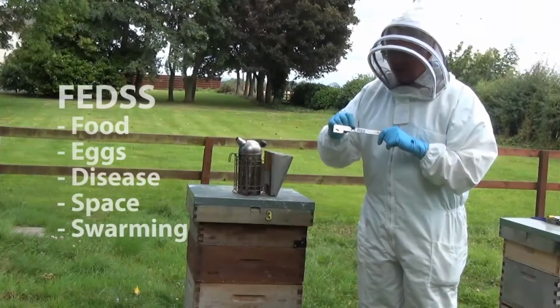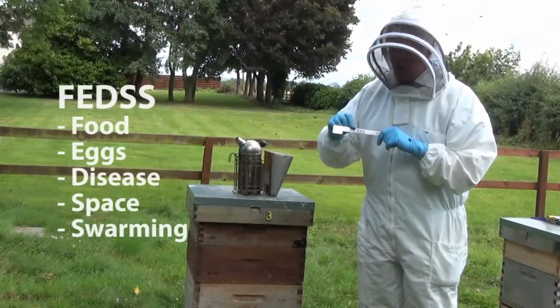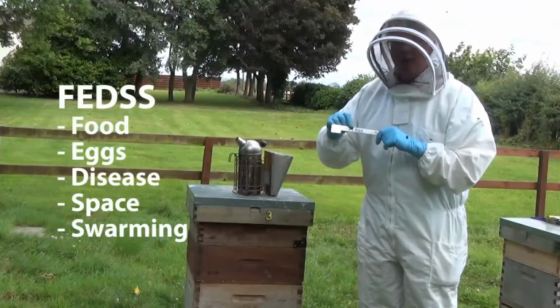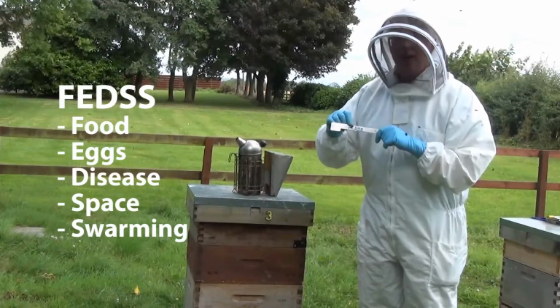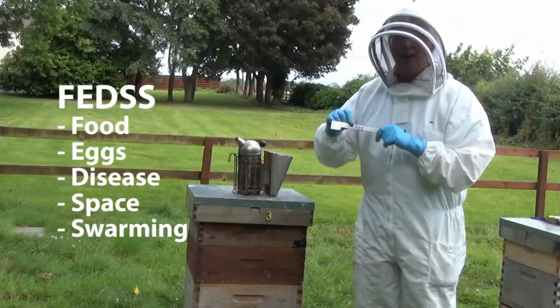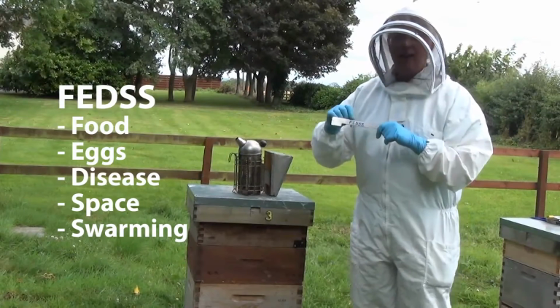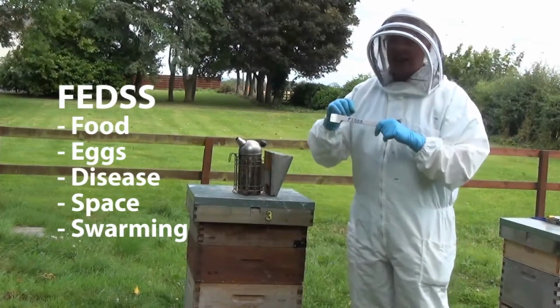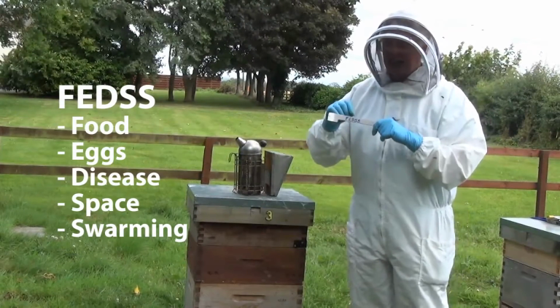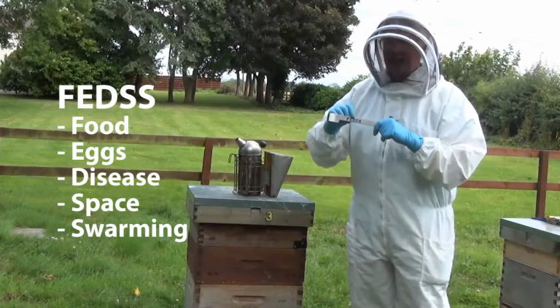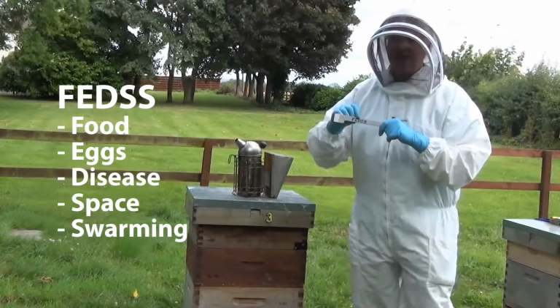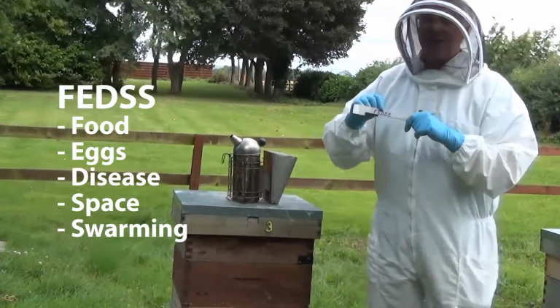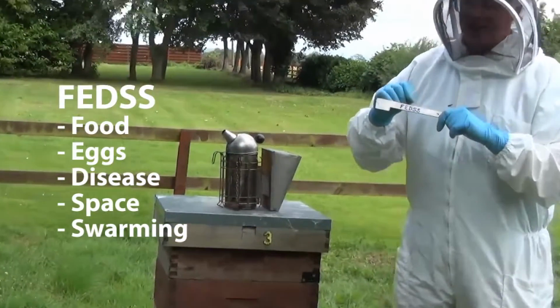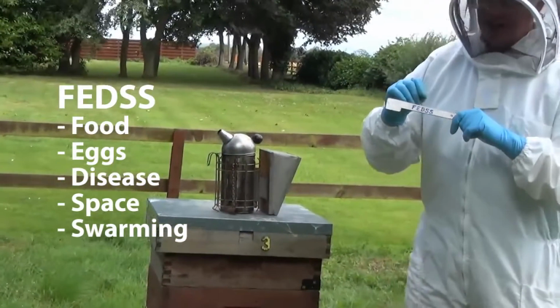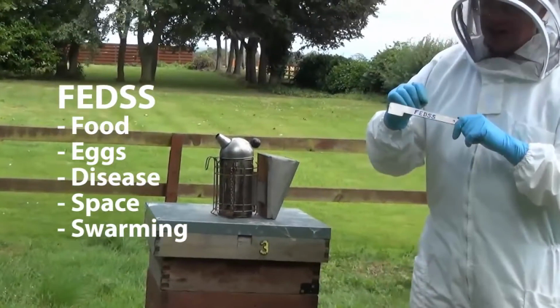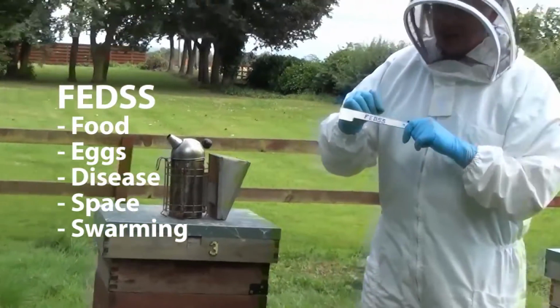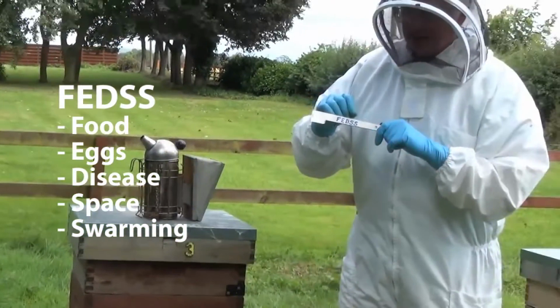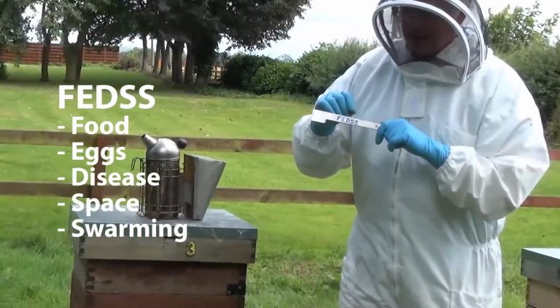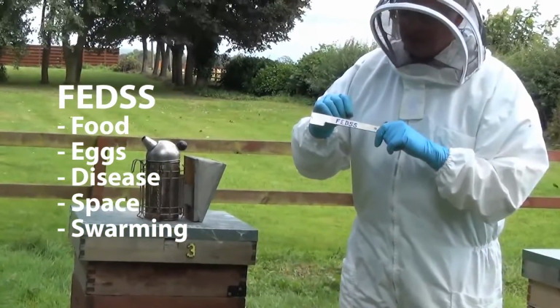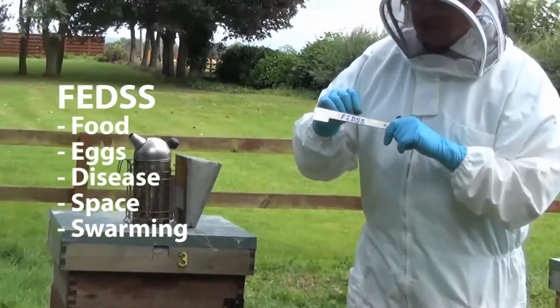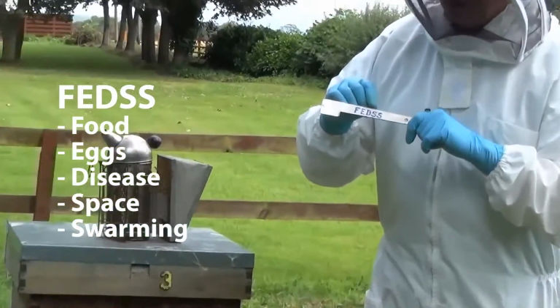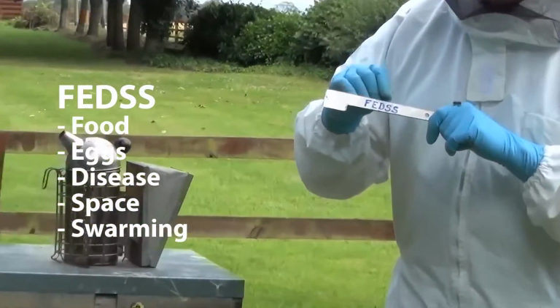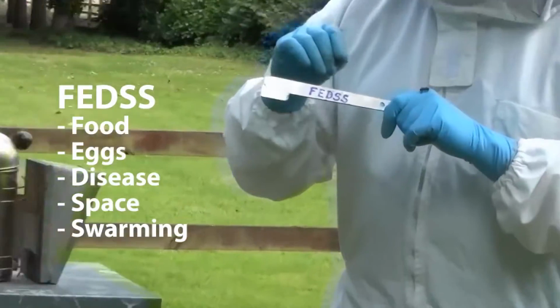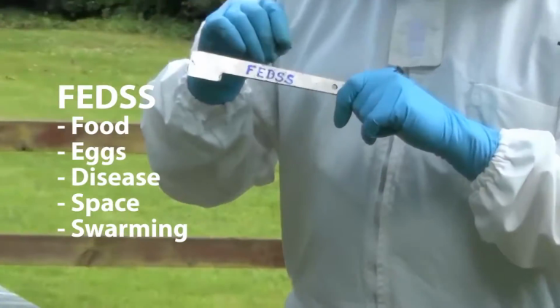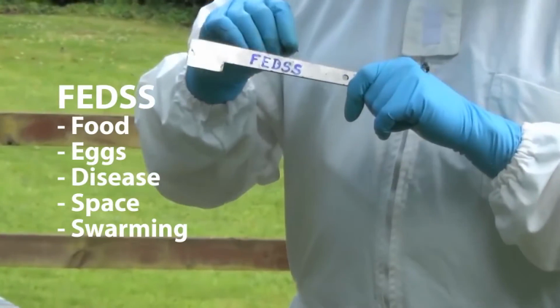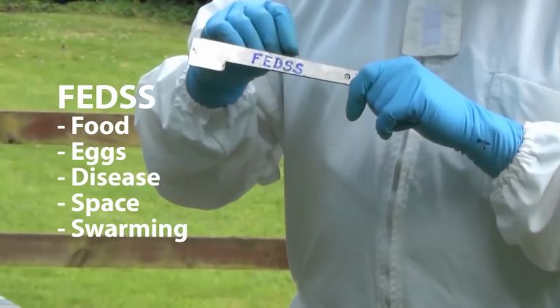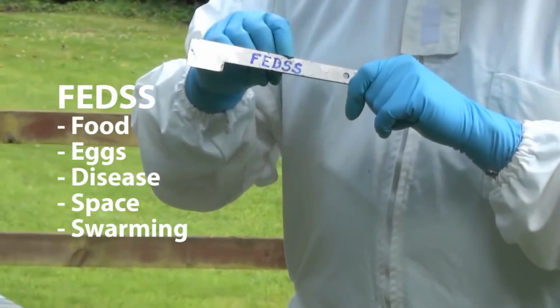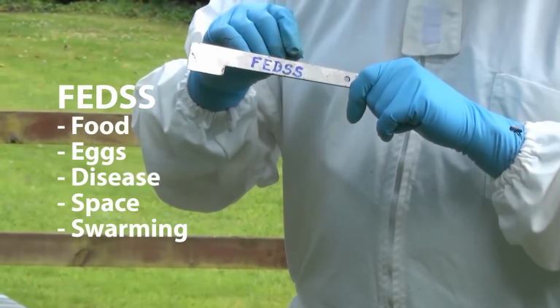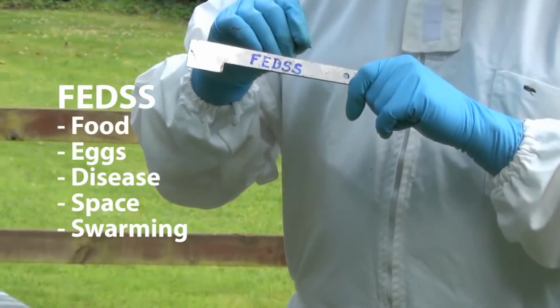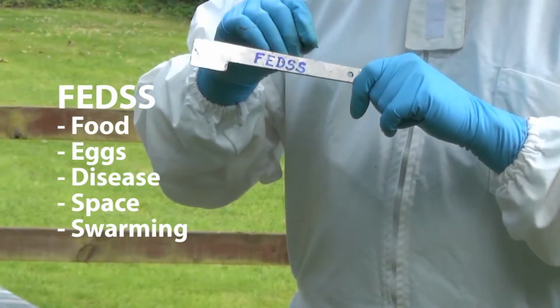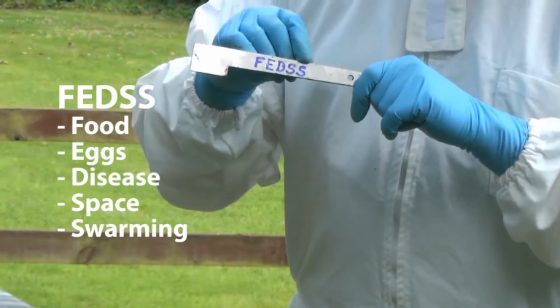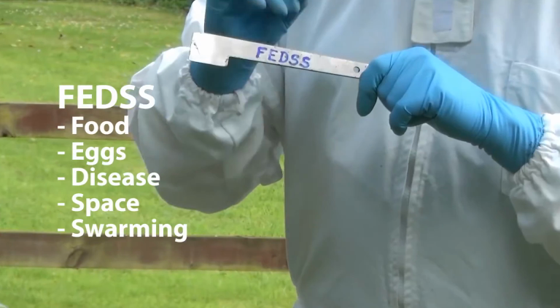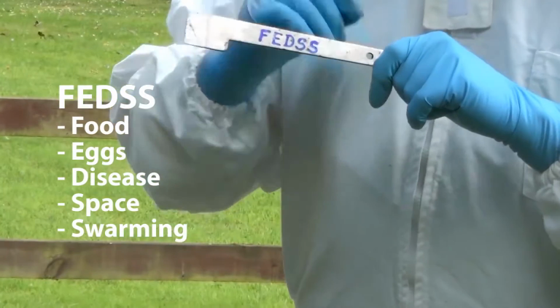So to summarise: food, eggs, disease, space, and swarming.